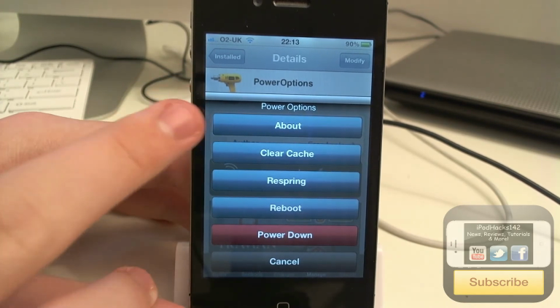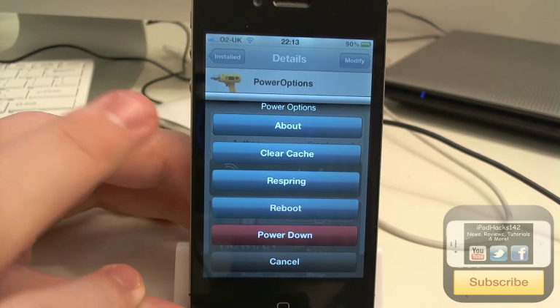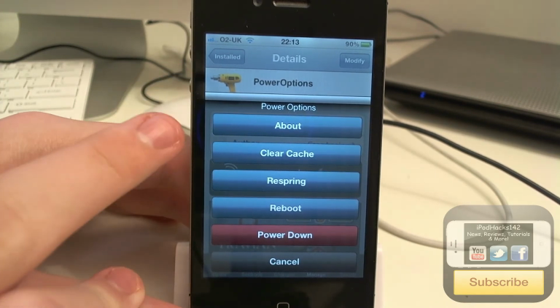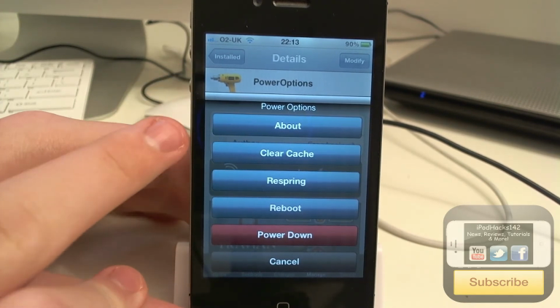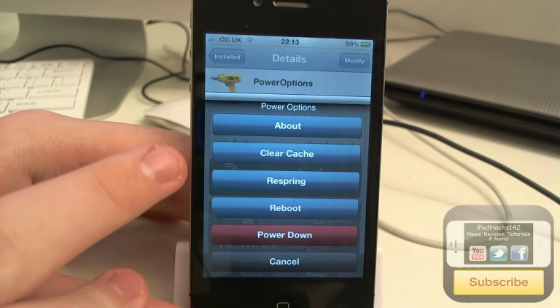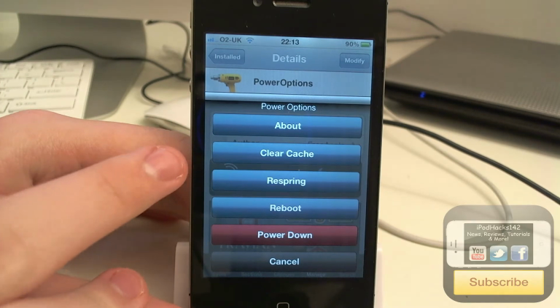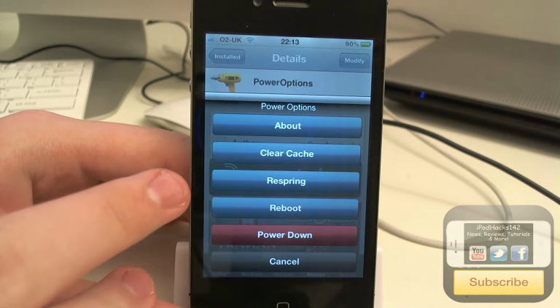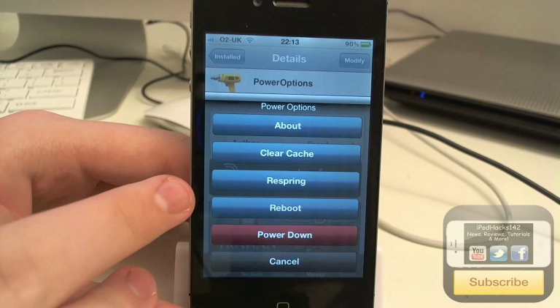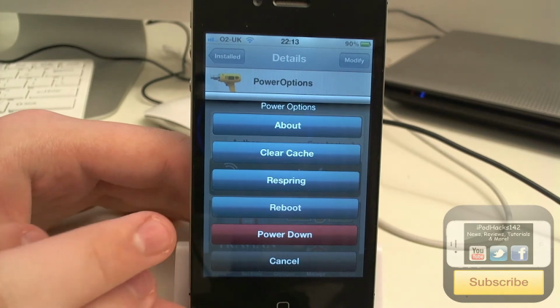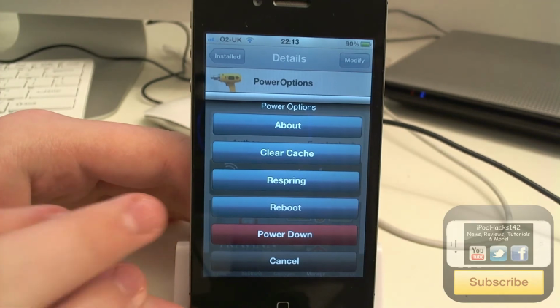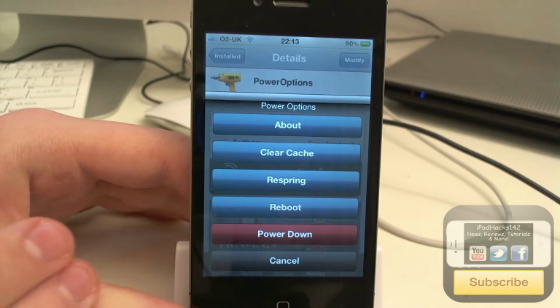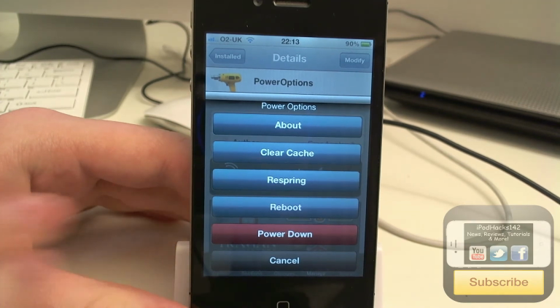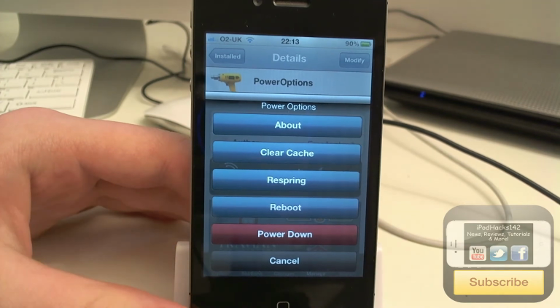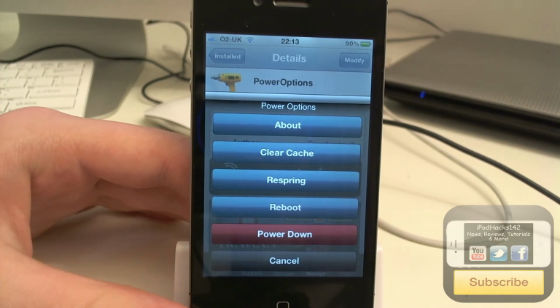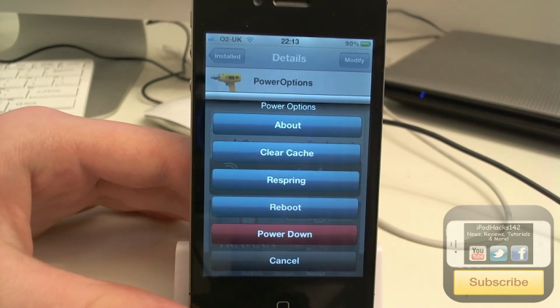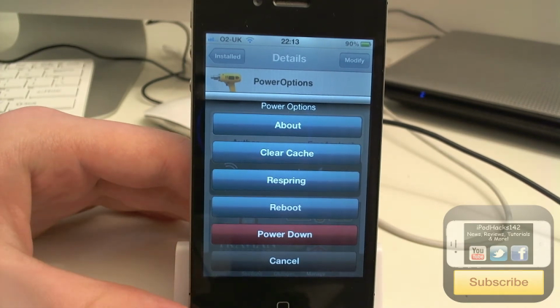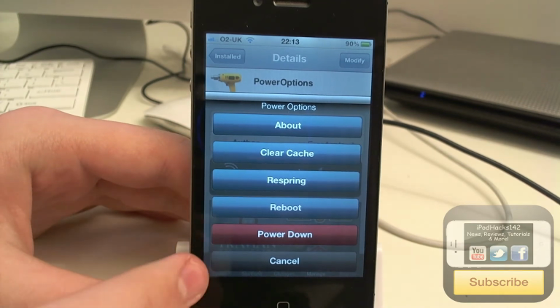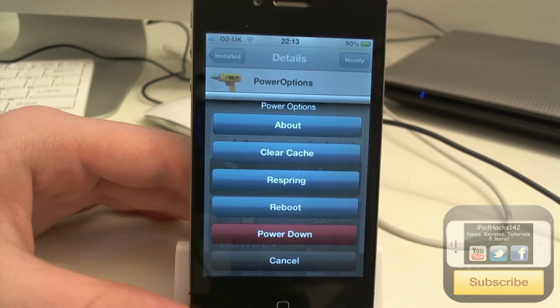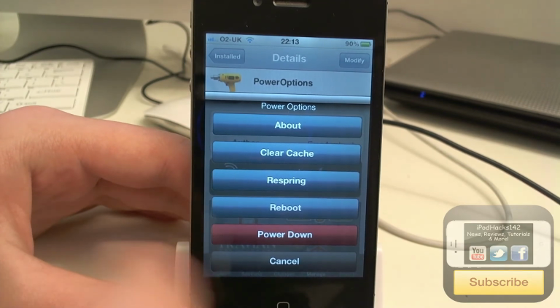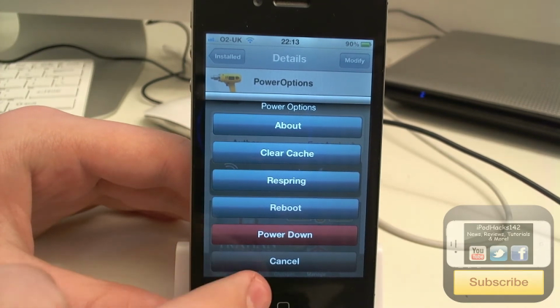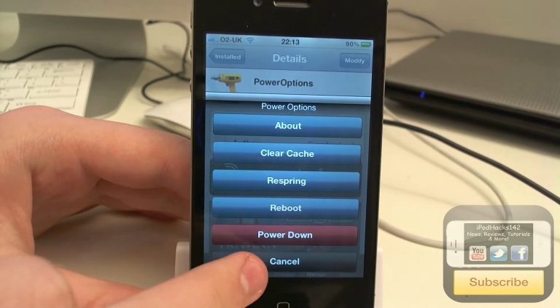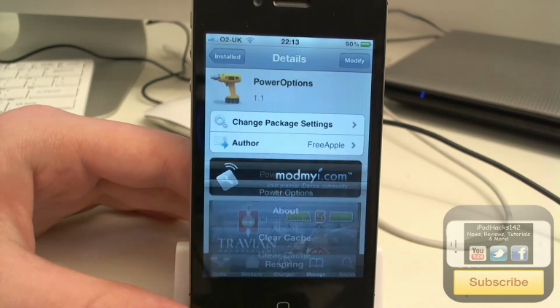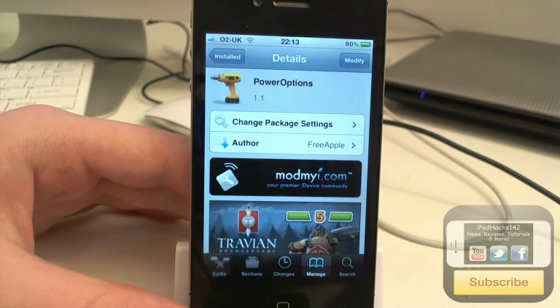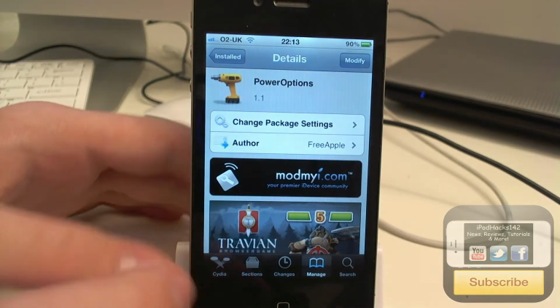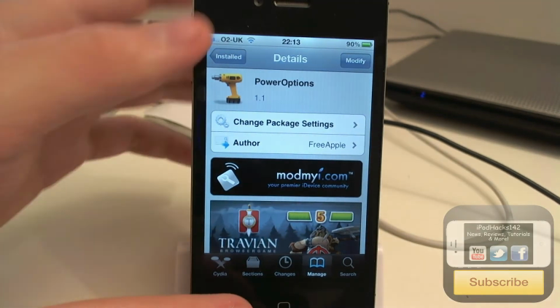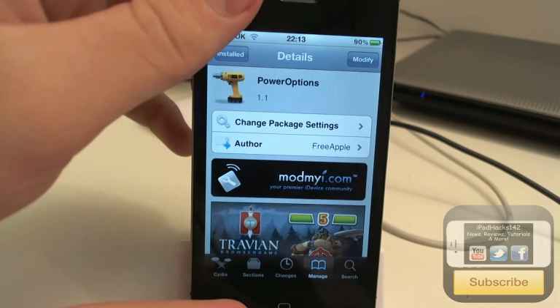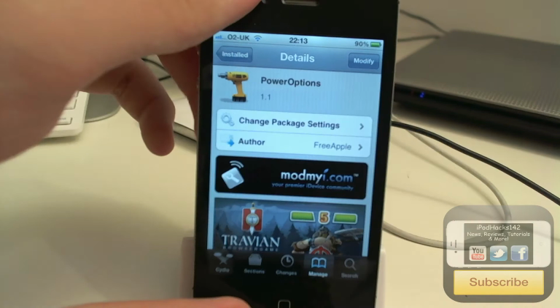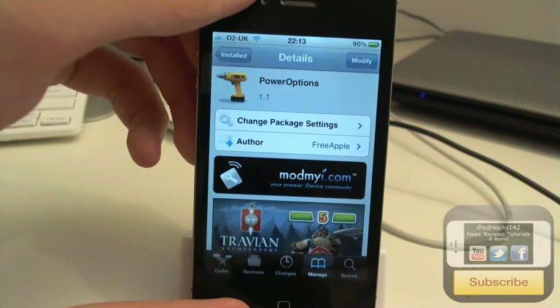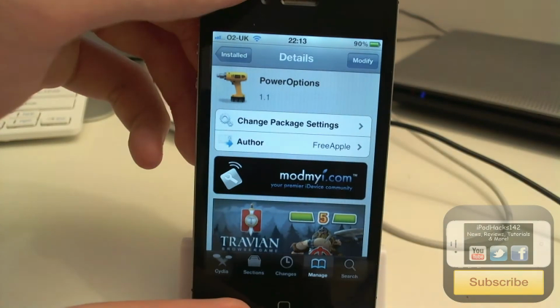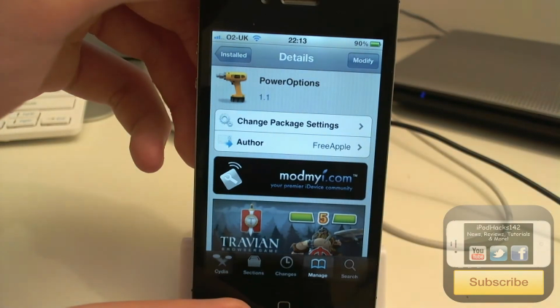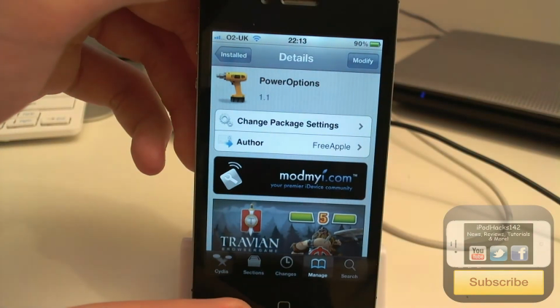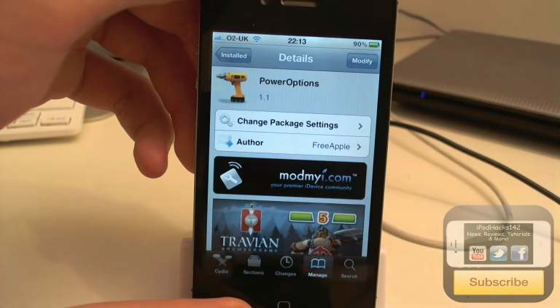You can see the options are pretty cool. You get a few things: About, Clear Cache, Respring, Reboot, and Power Down — and you get Cancel as well, which obviously just closes the menu.